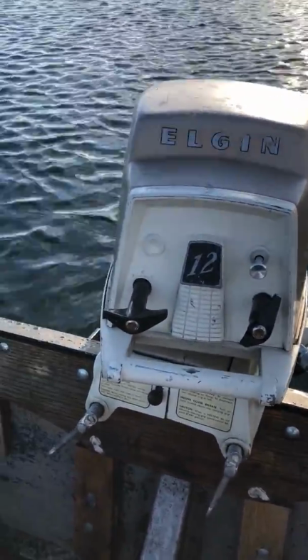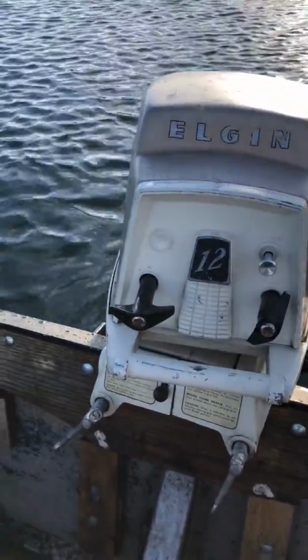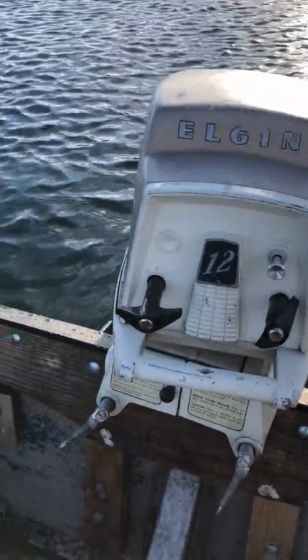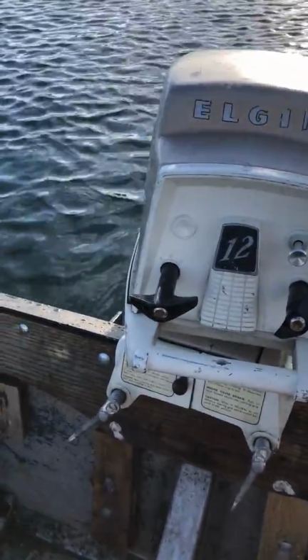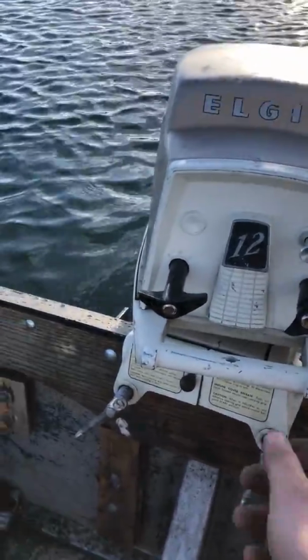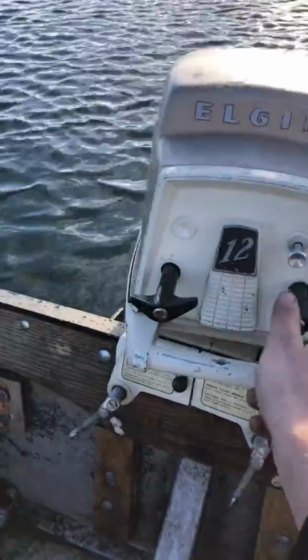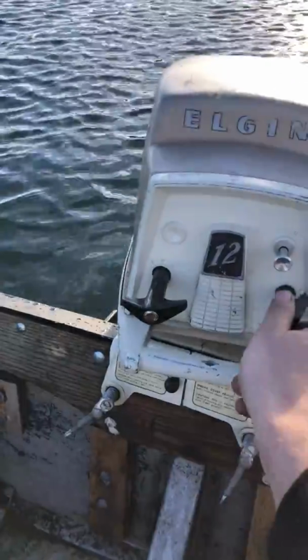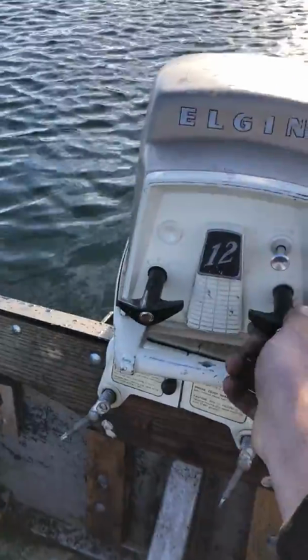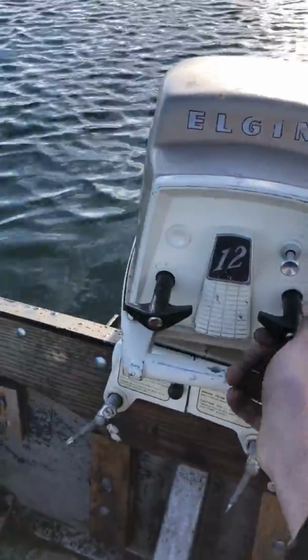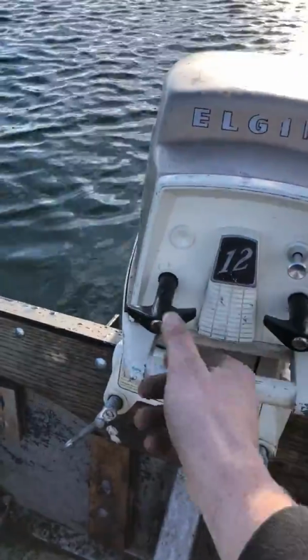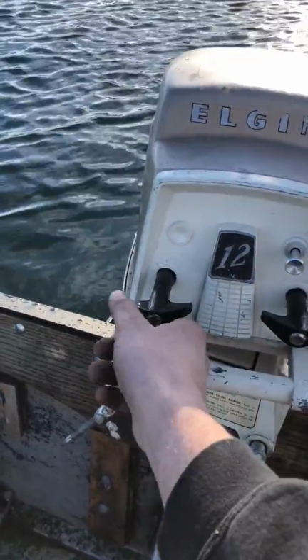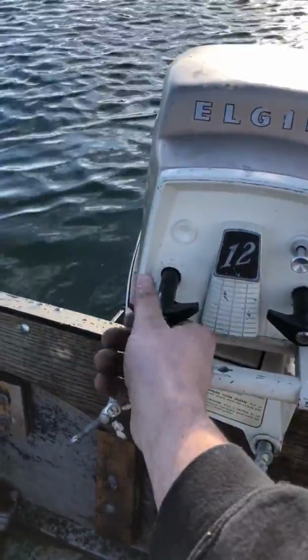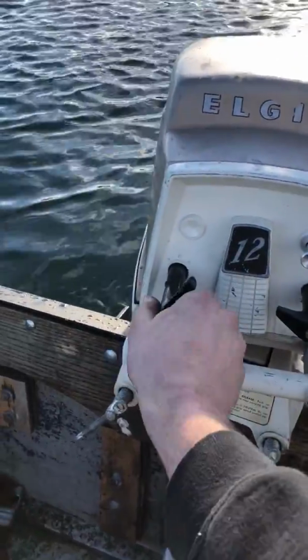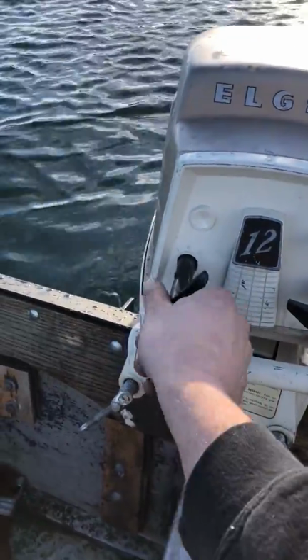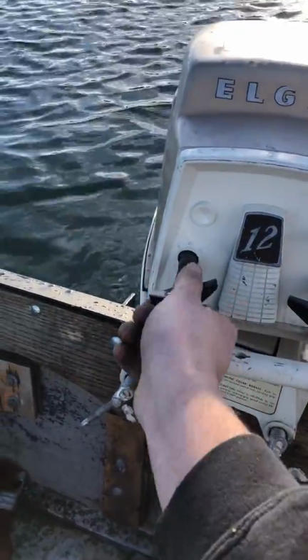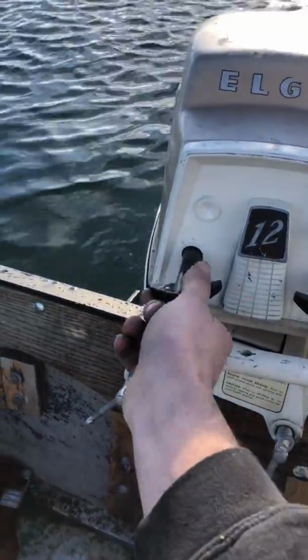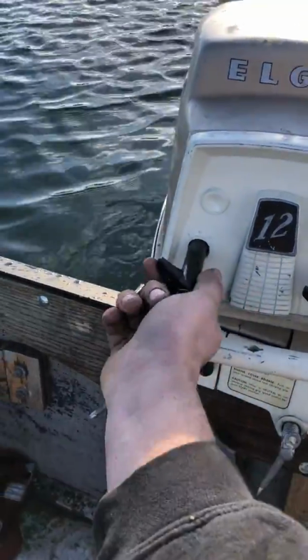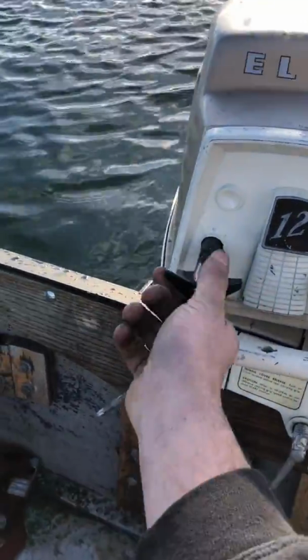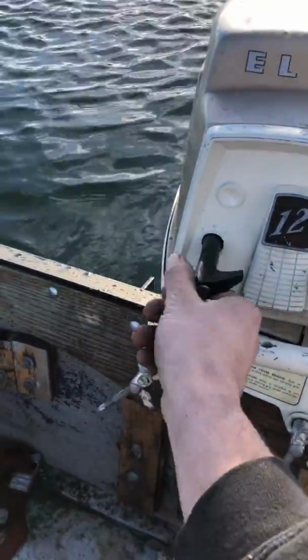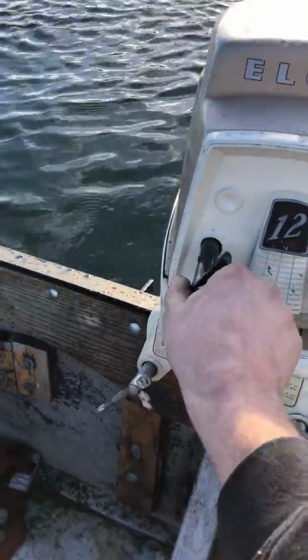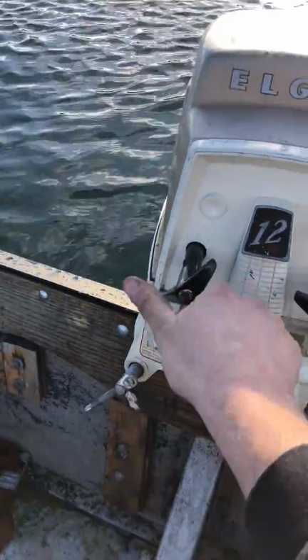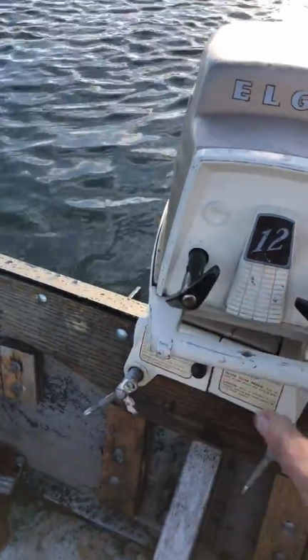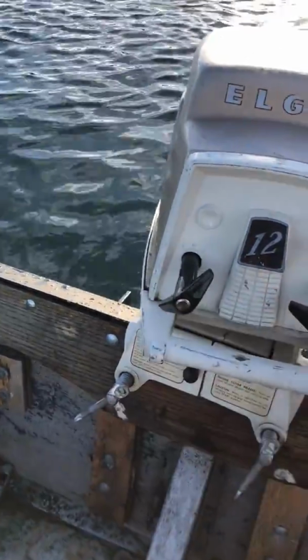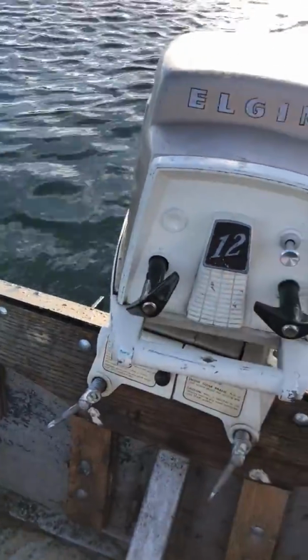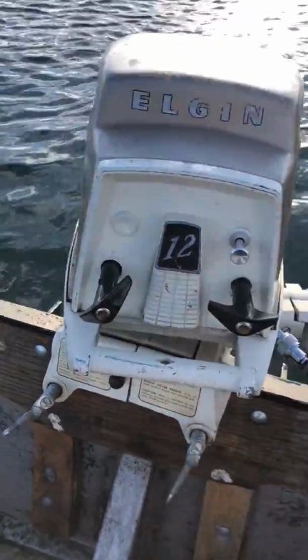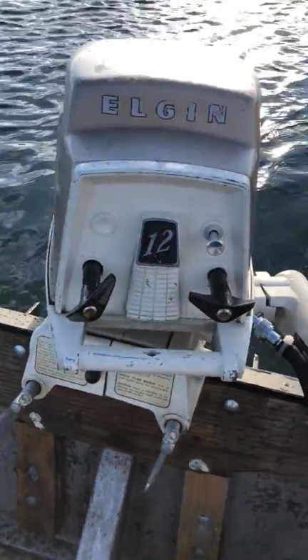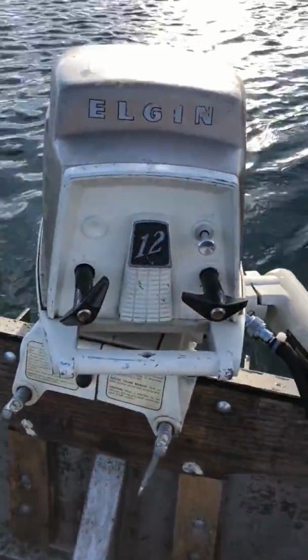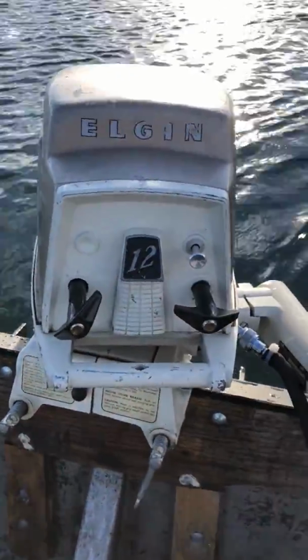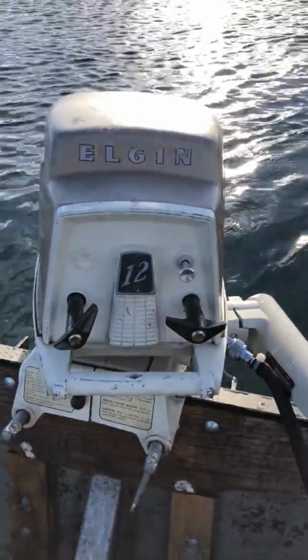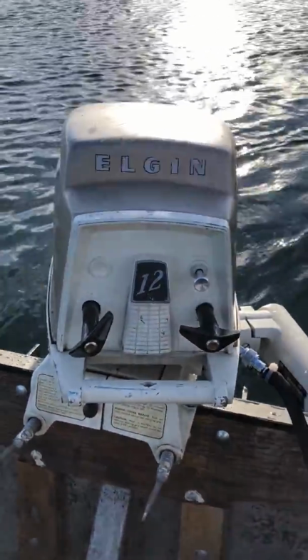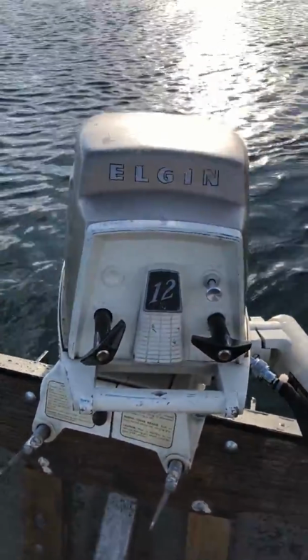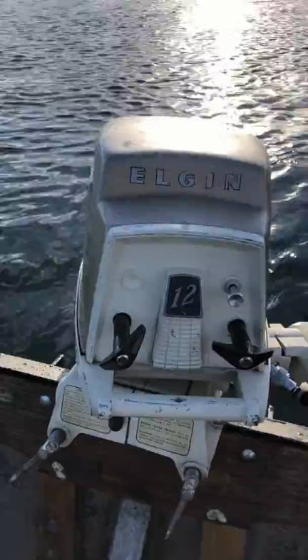I really like the forward, neutral, reverse gear shift here on the front. It looks exactly like the tiller handle.